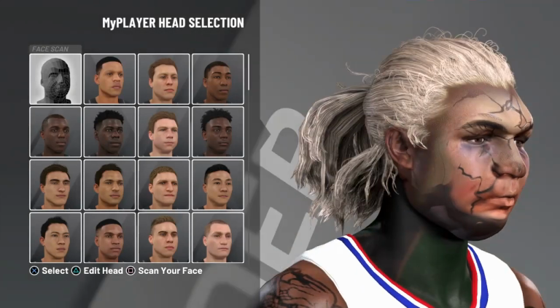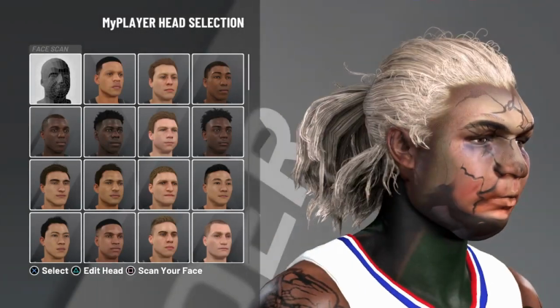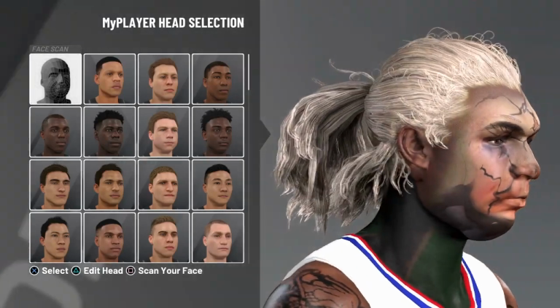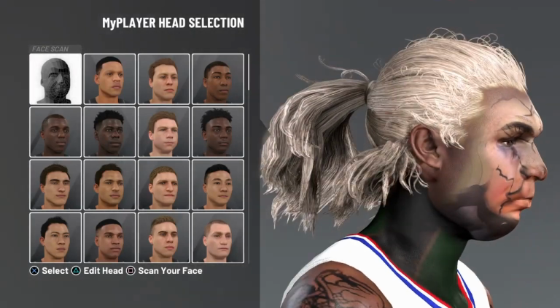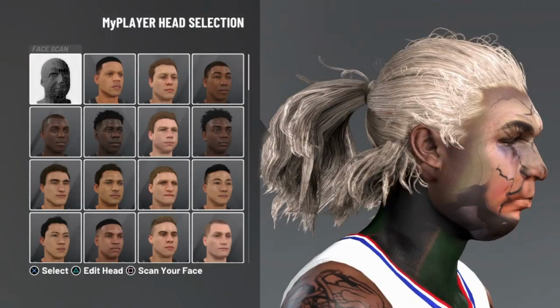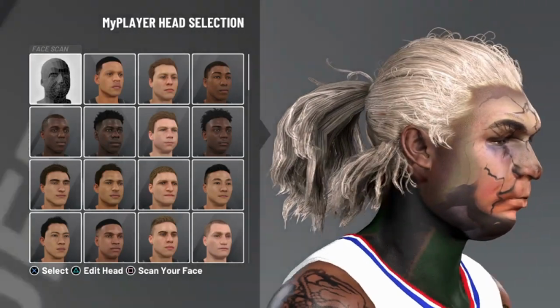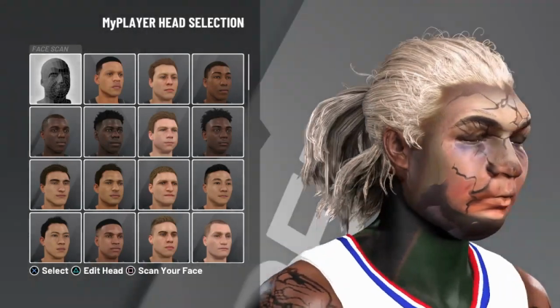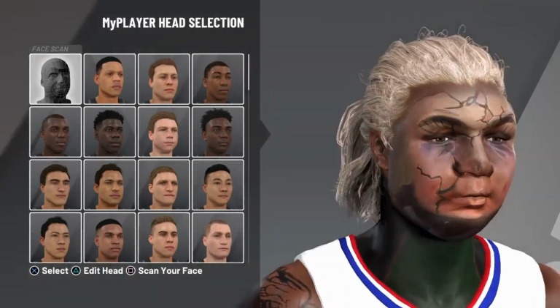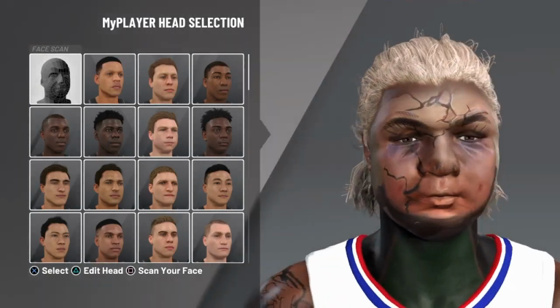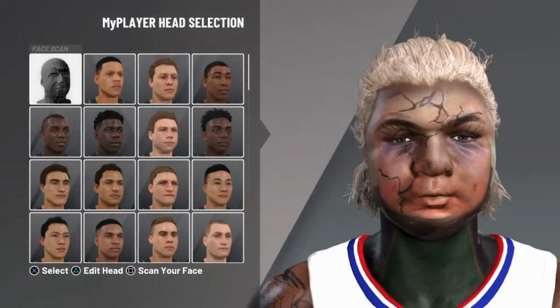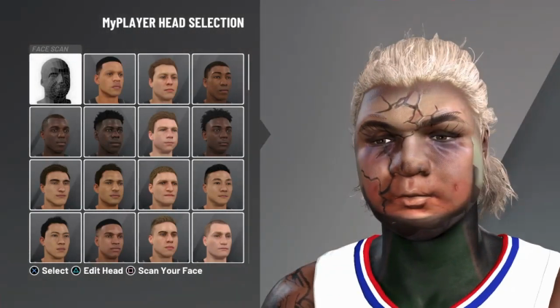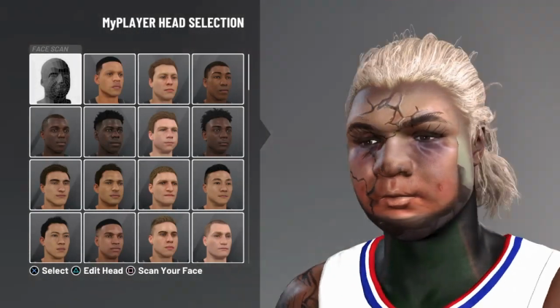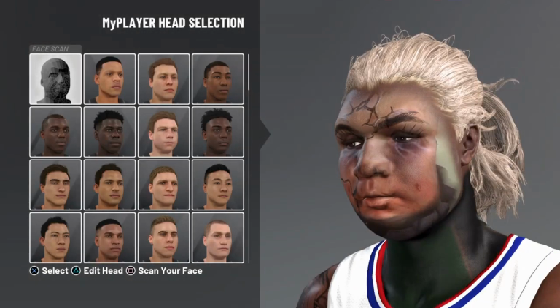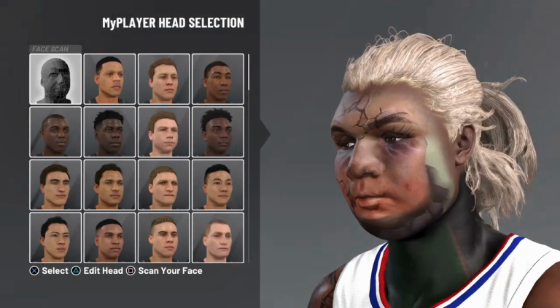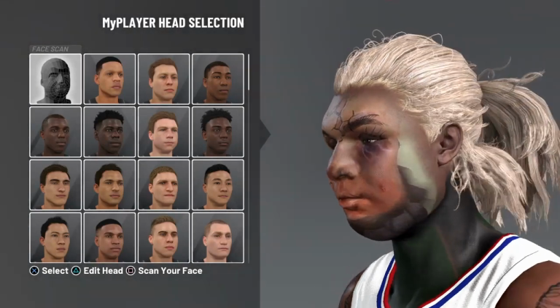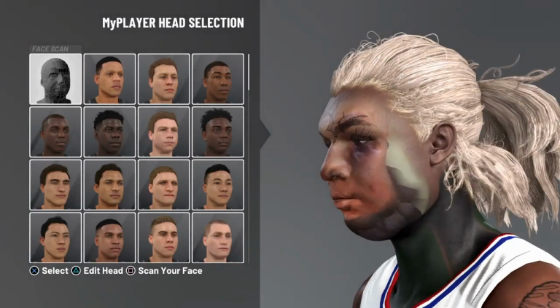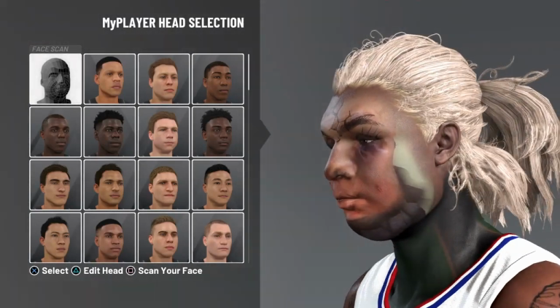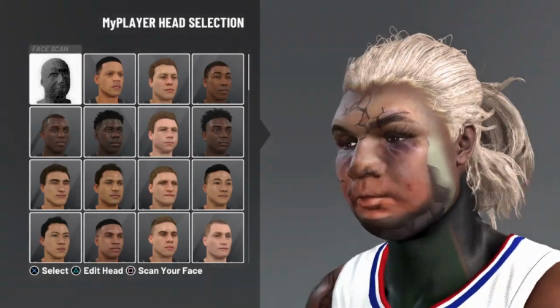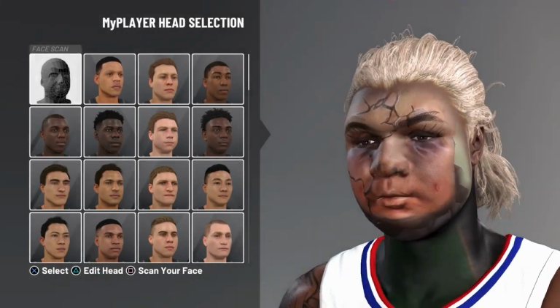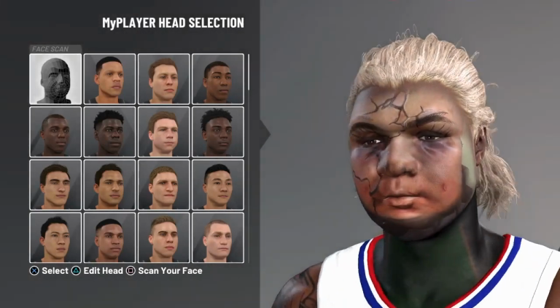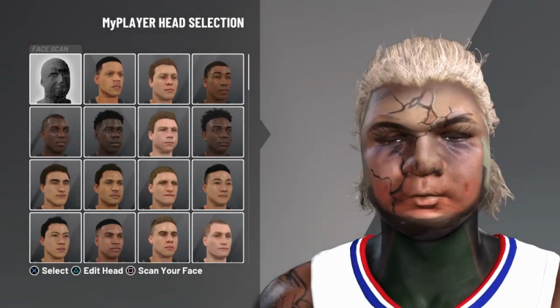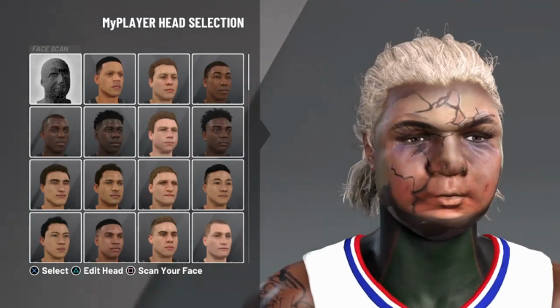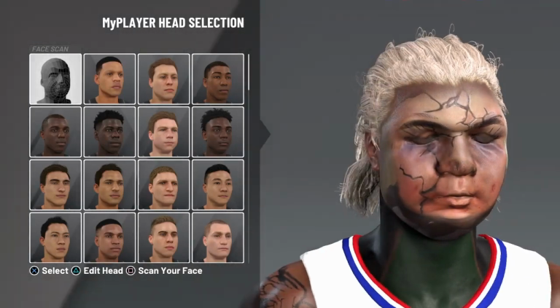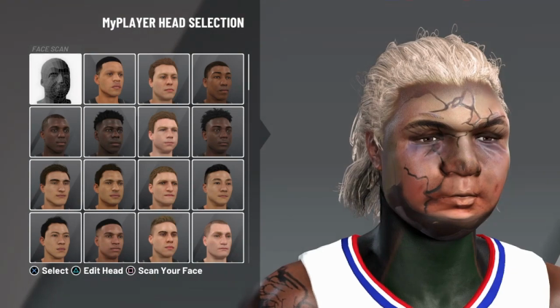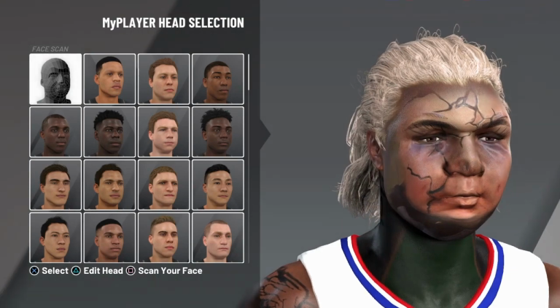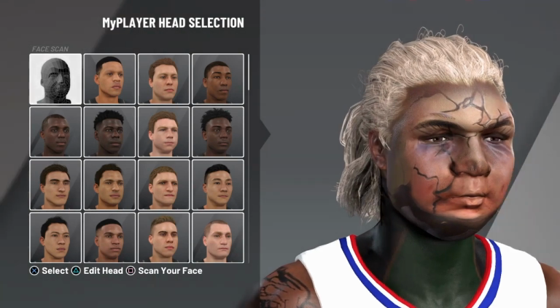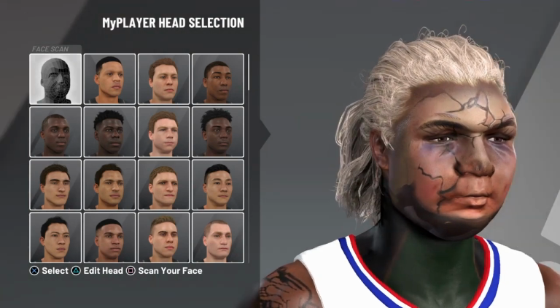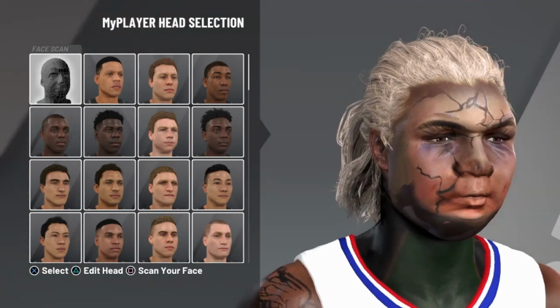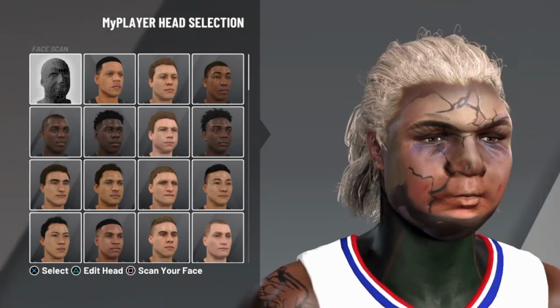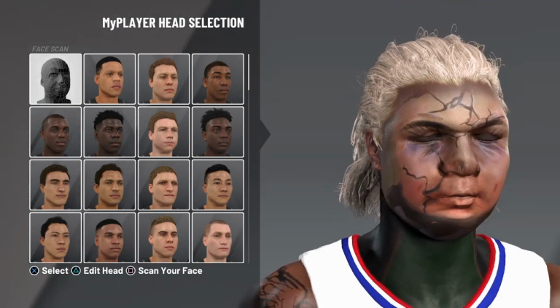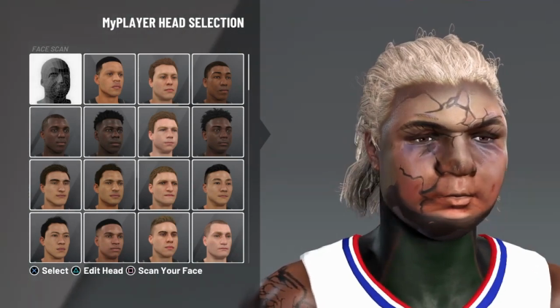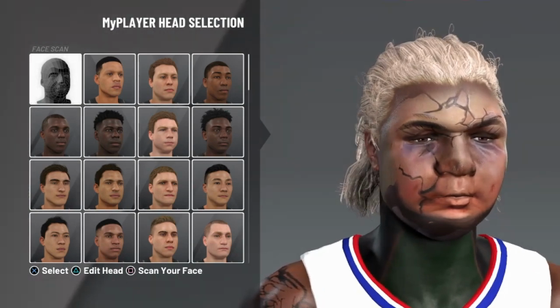What's good? It's your boy Scamplug and I'm back with another video. In this video I'm teaching you how to get these face scam masks.